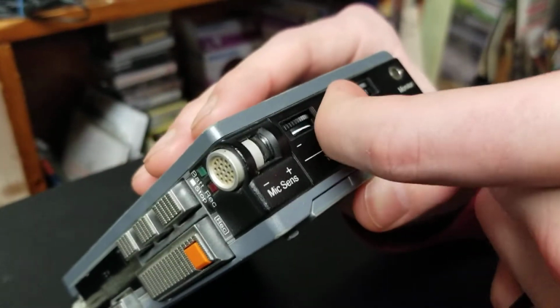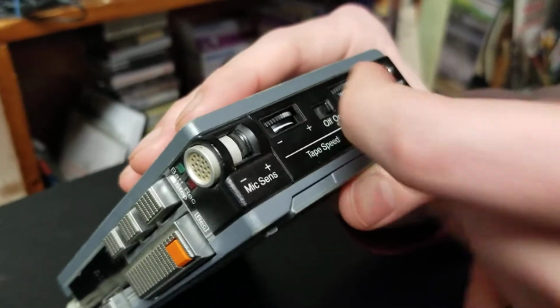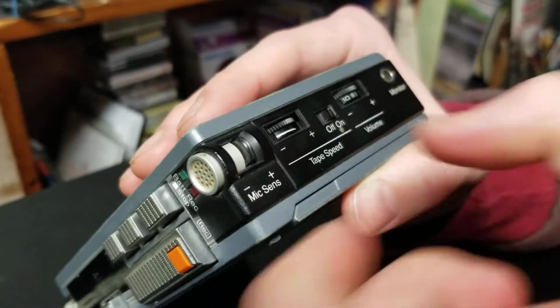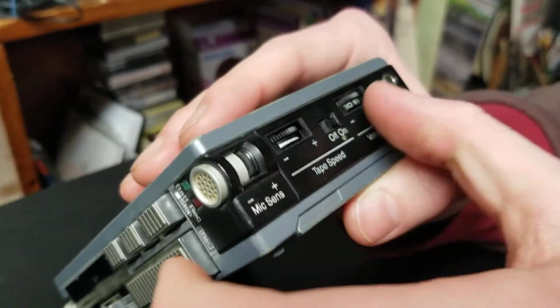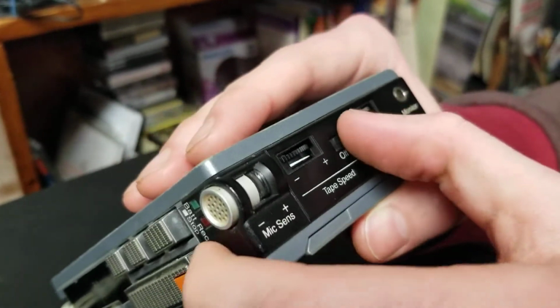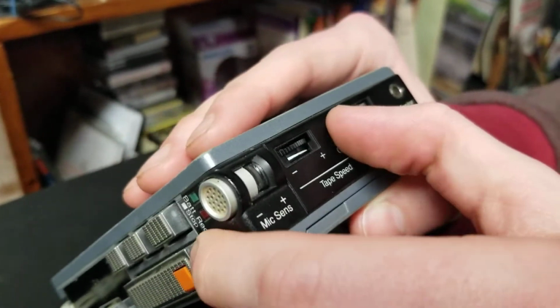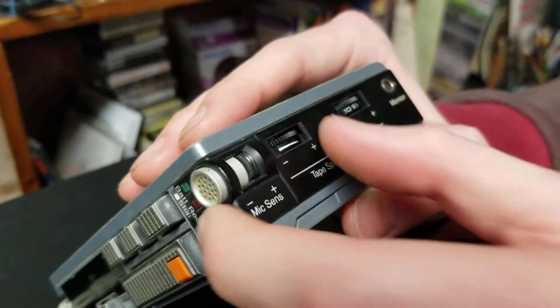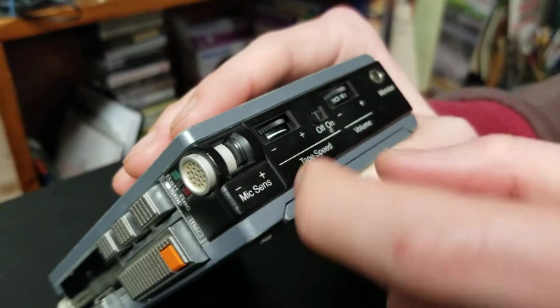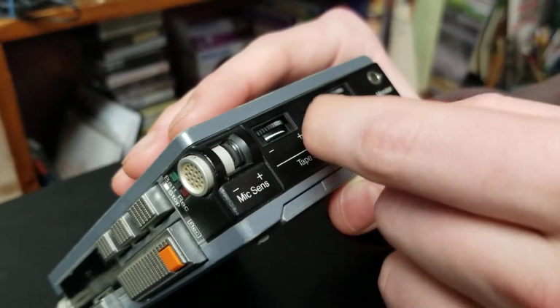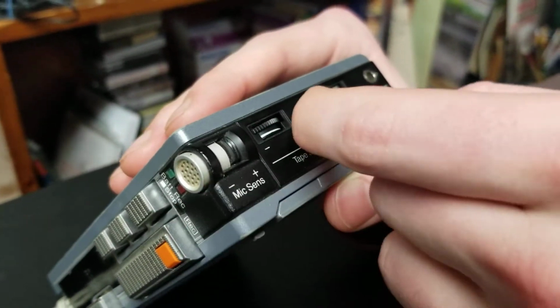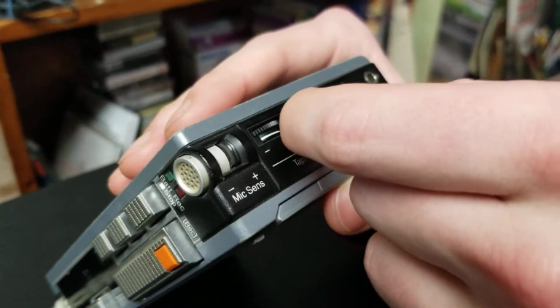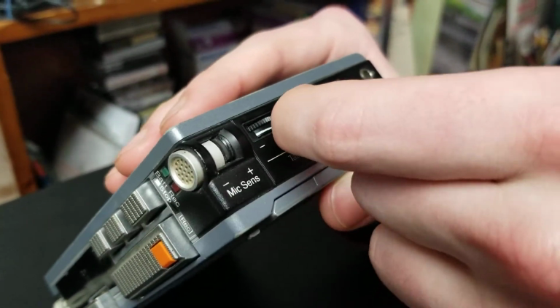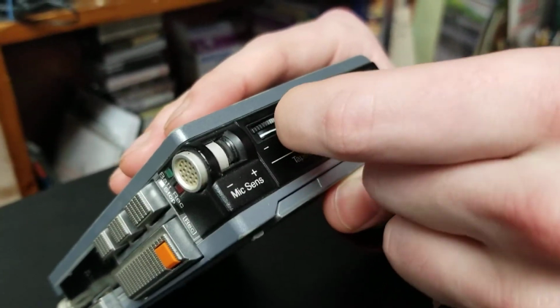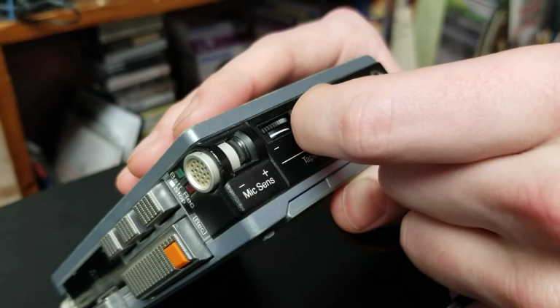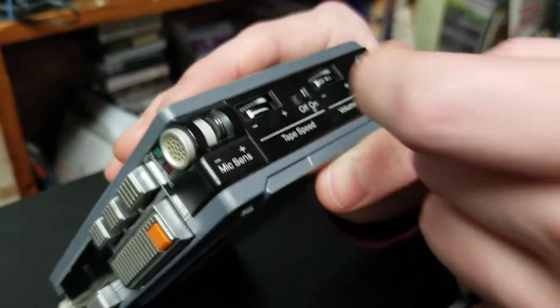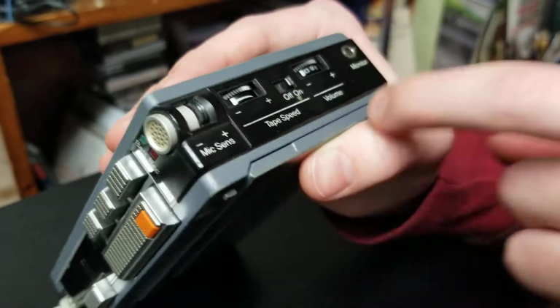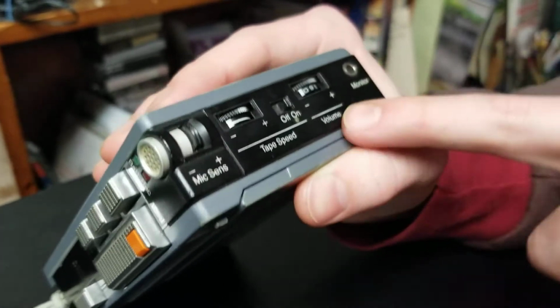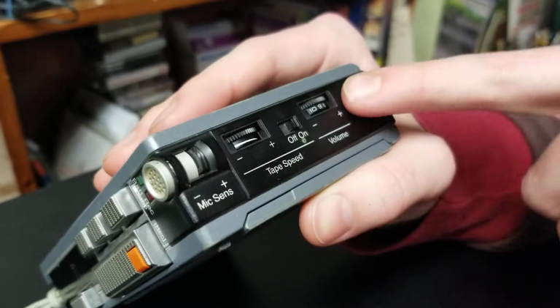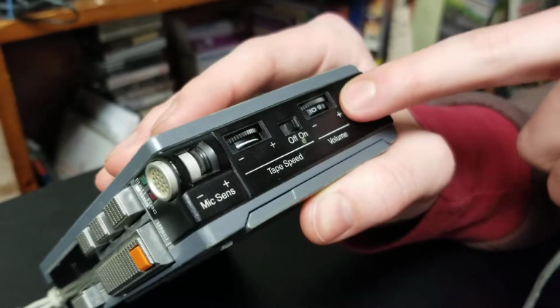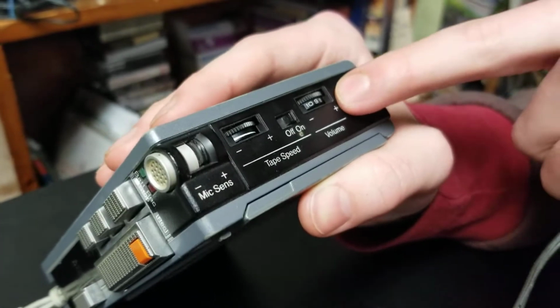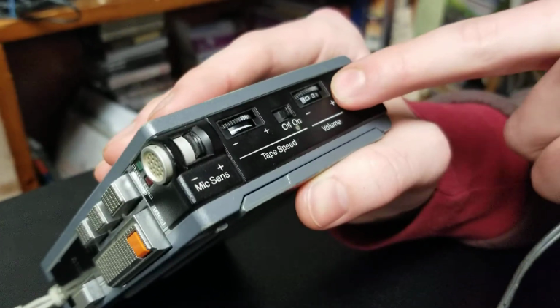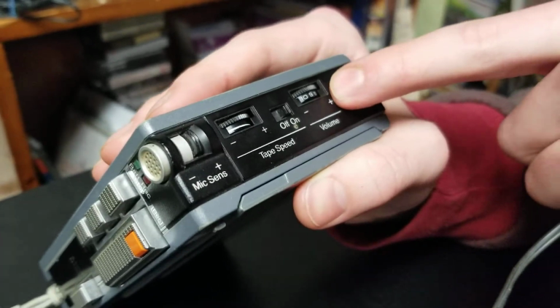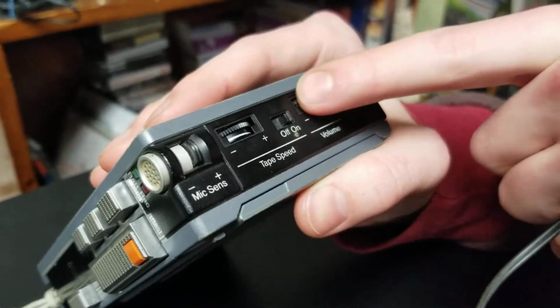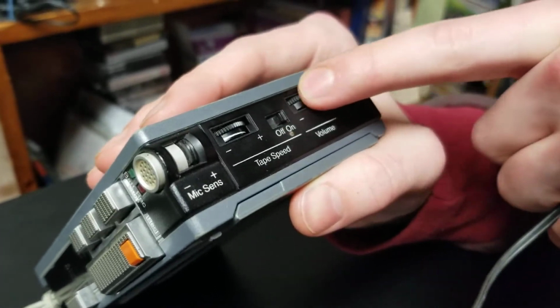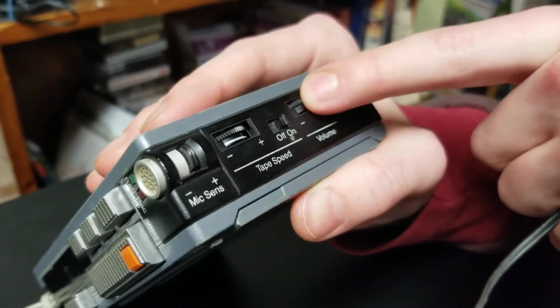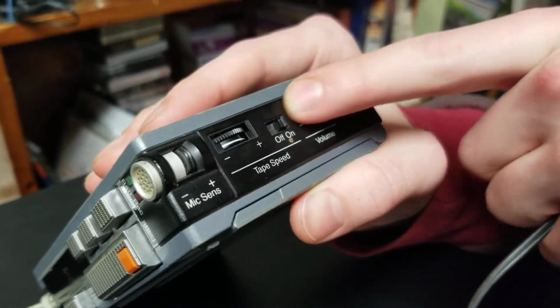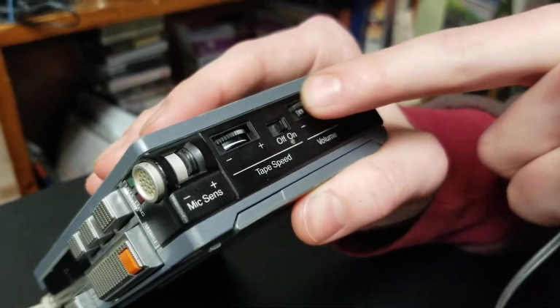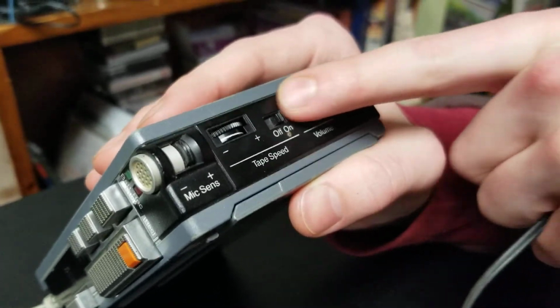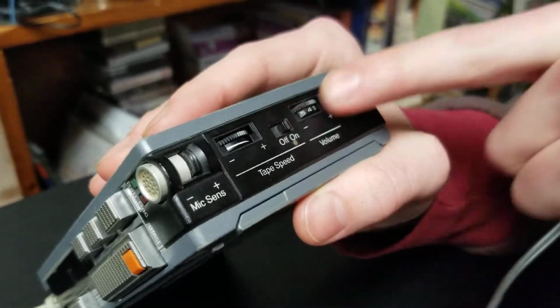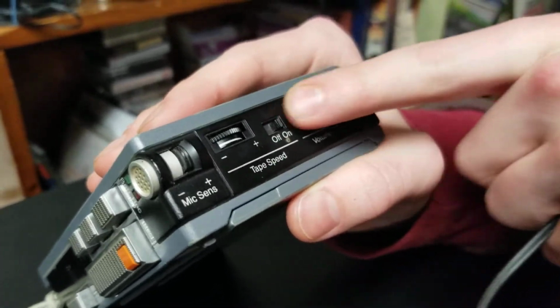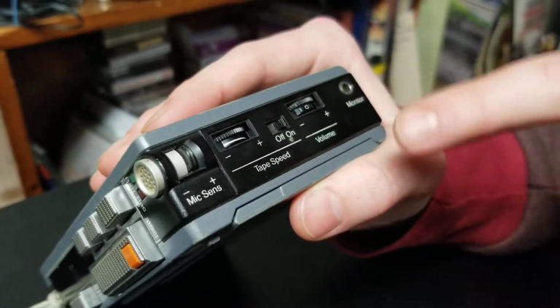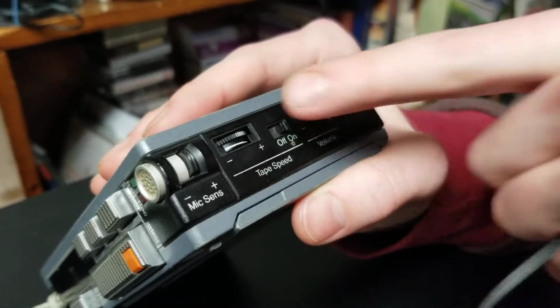Here's the on and off for the thing. And then here's the volume, all the way up to 10 from zero.